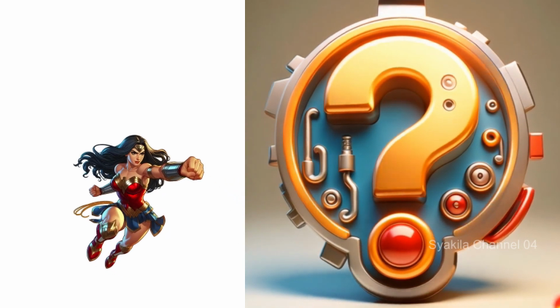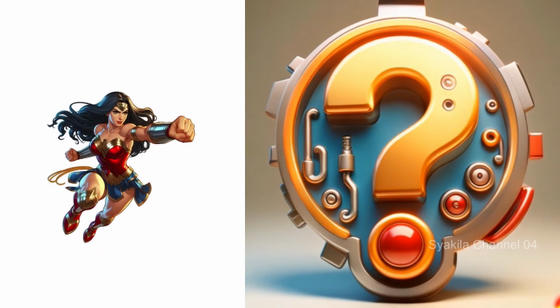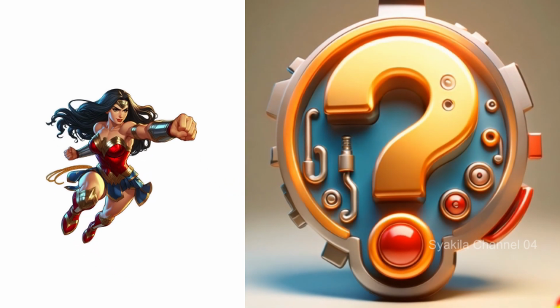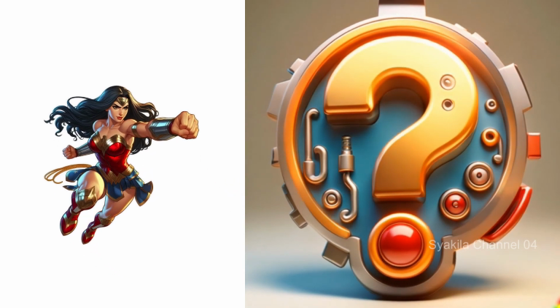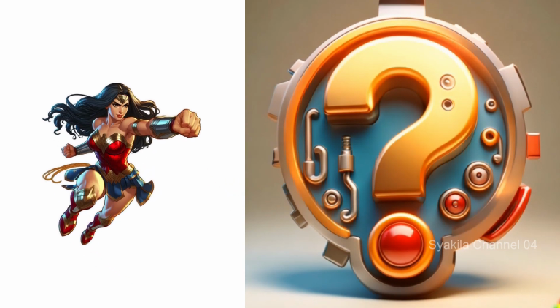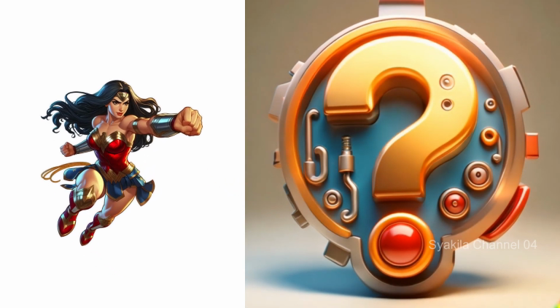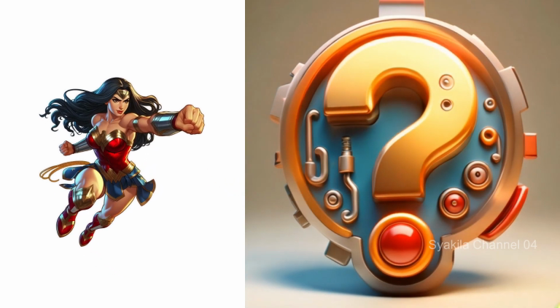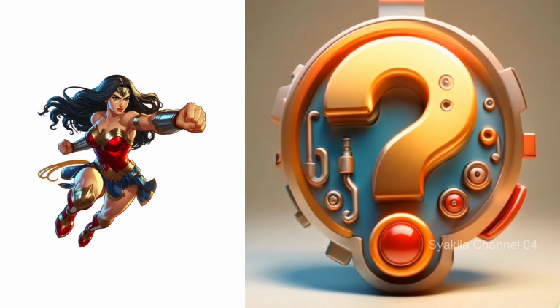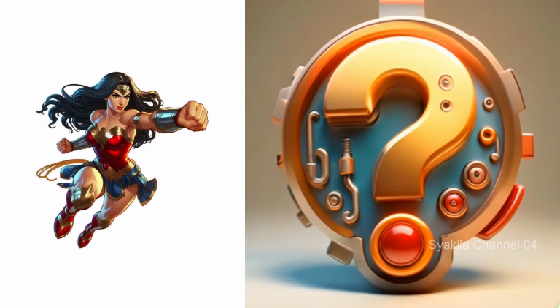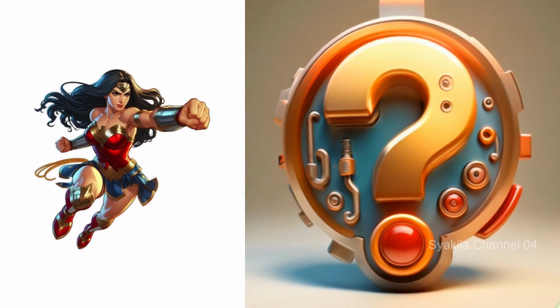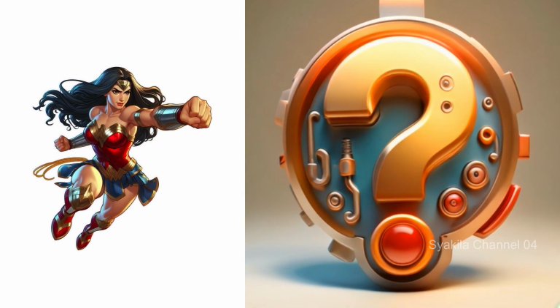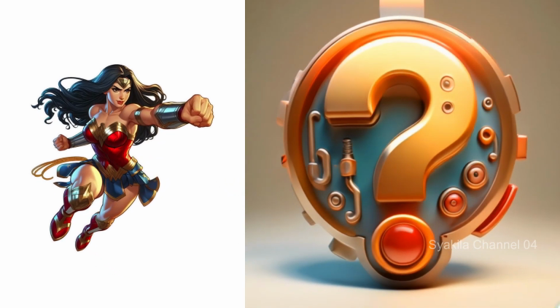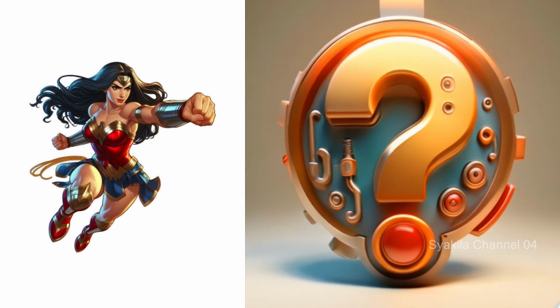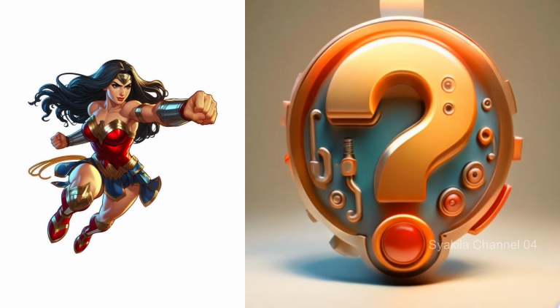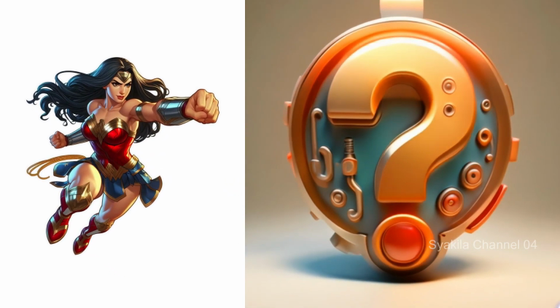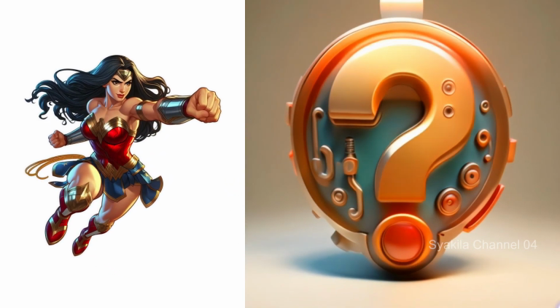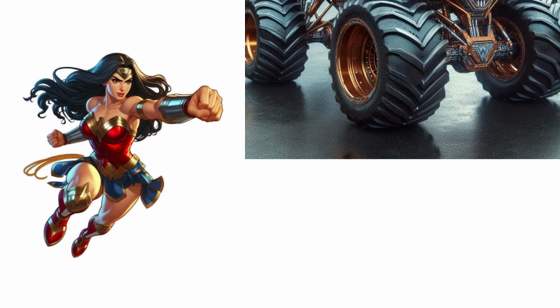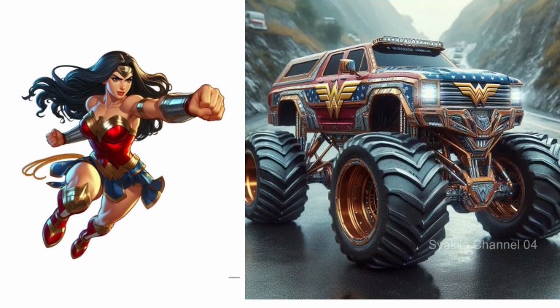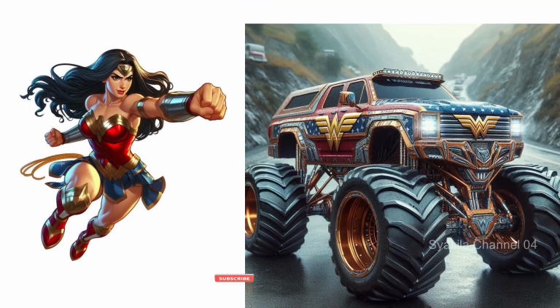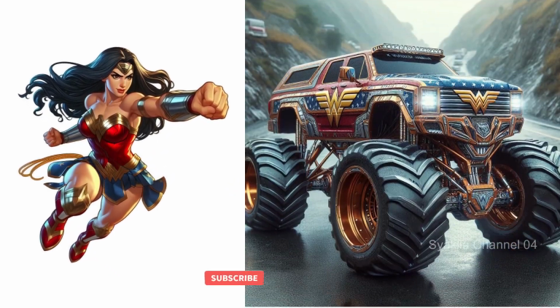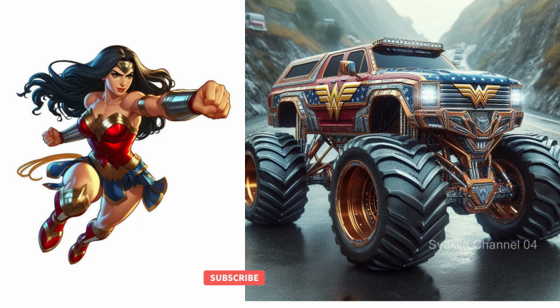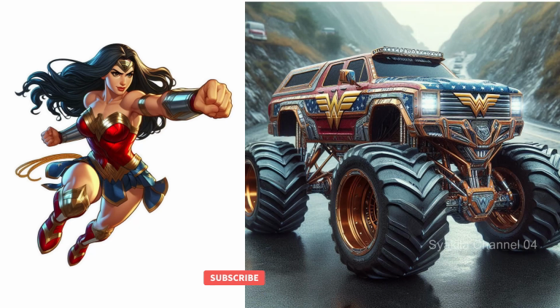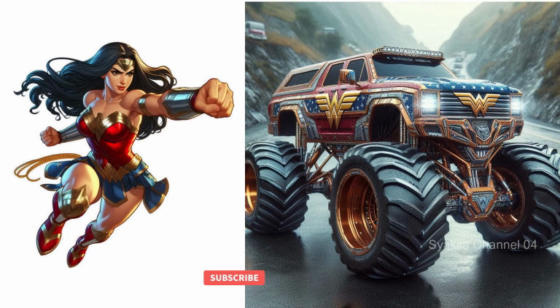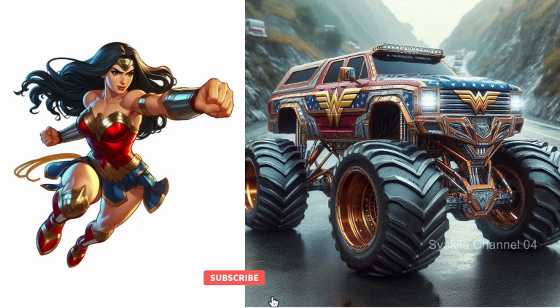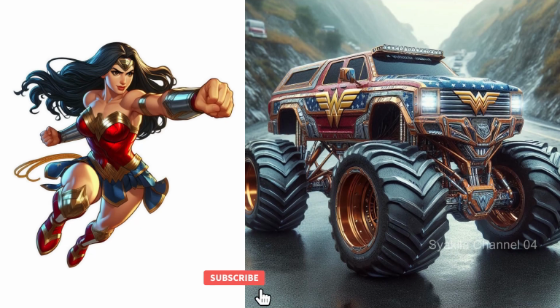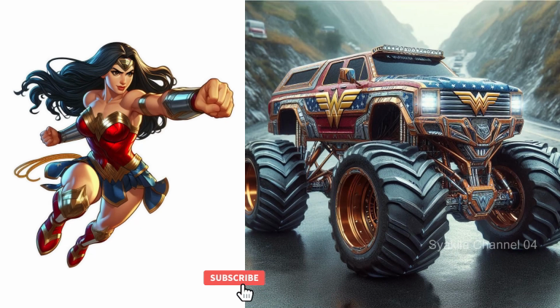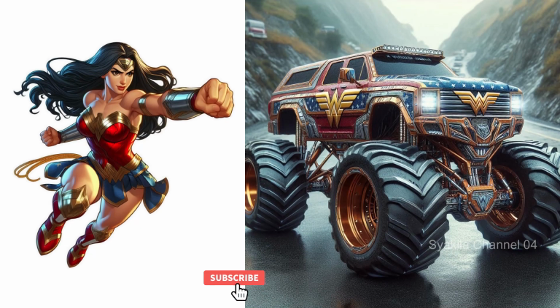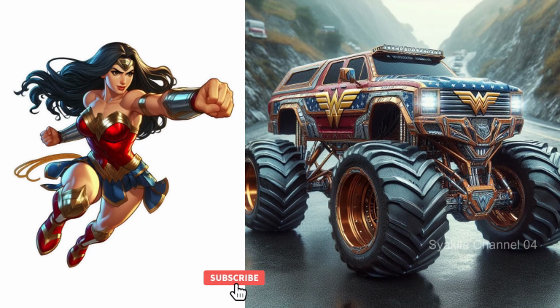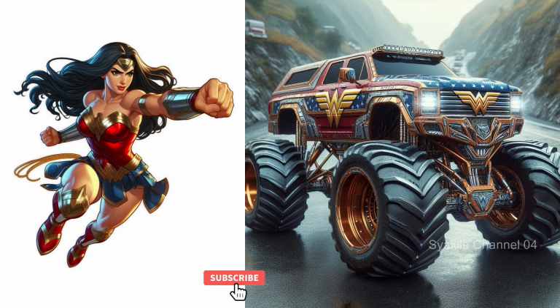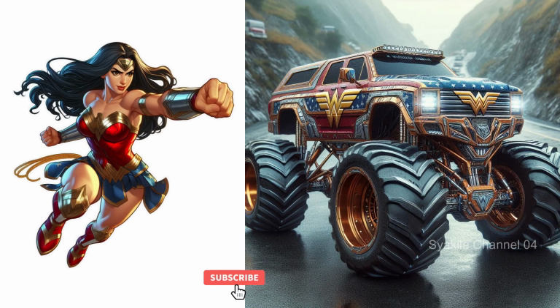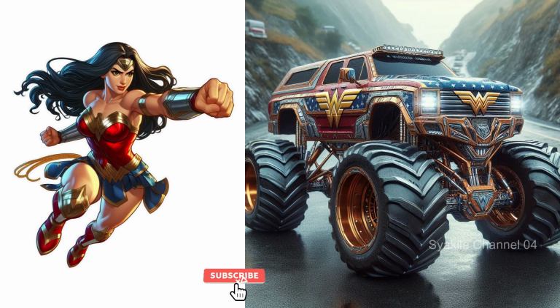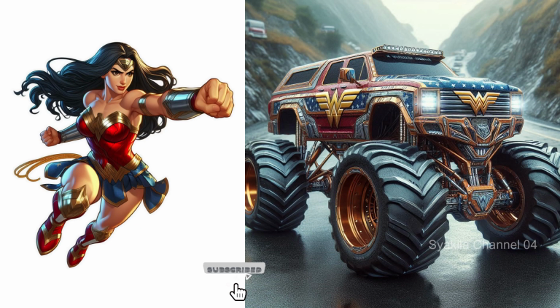Wonder Woman. This is the most beautiful change.